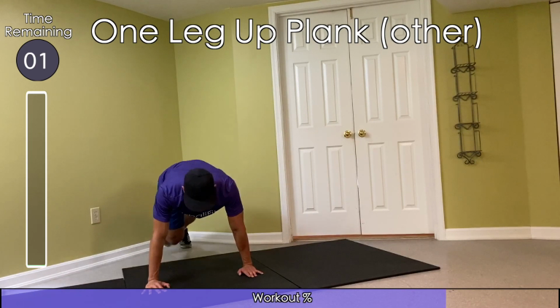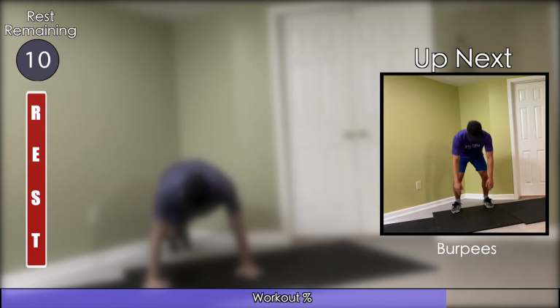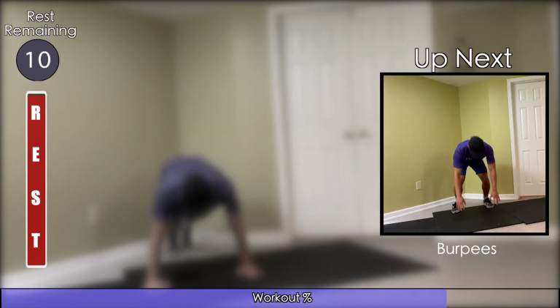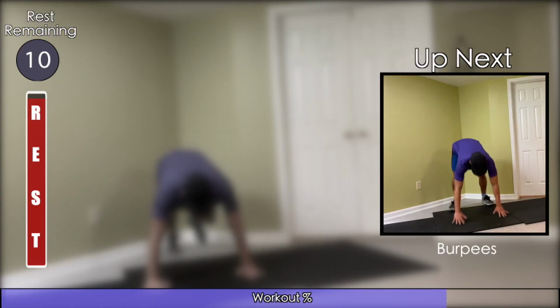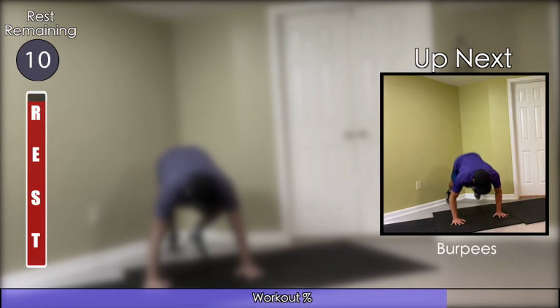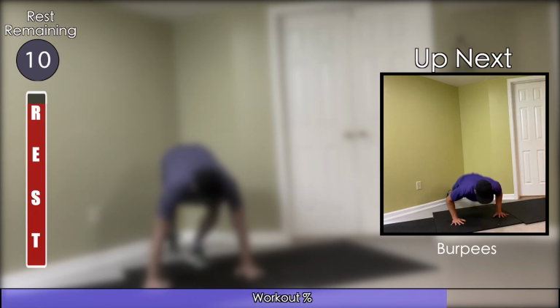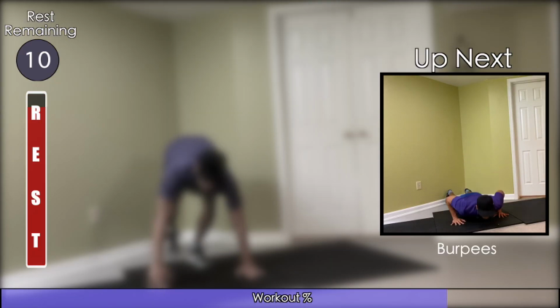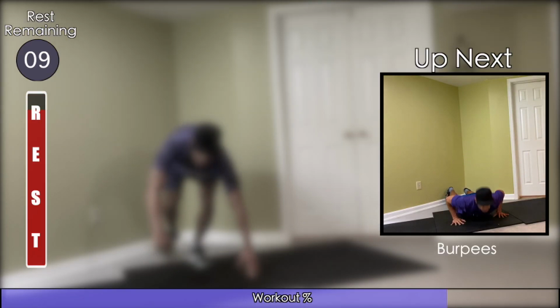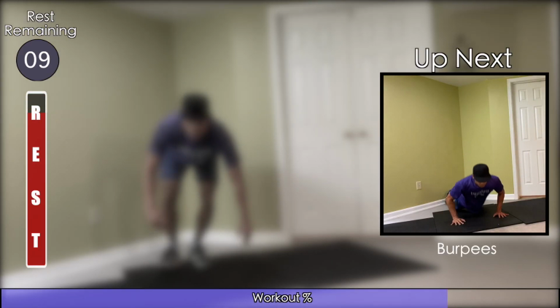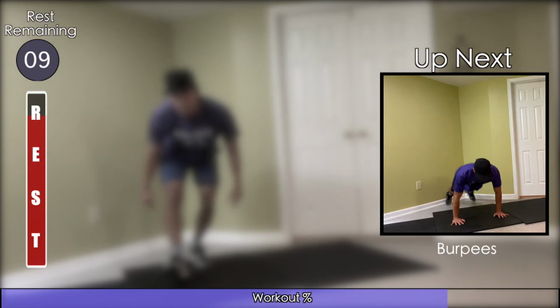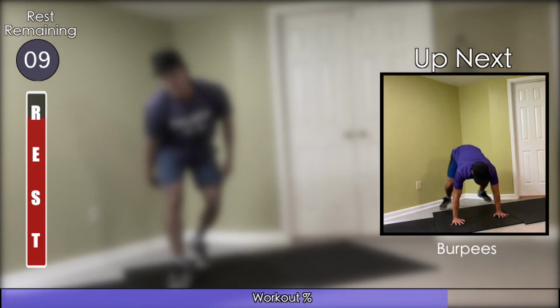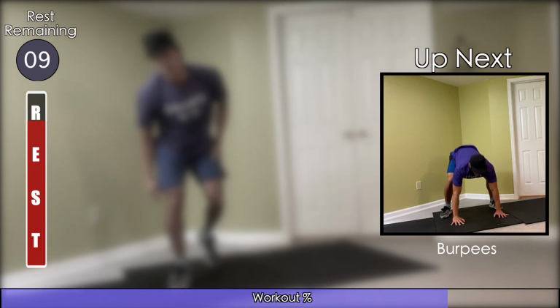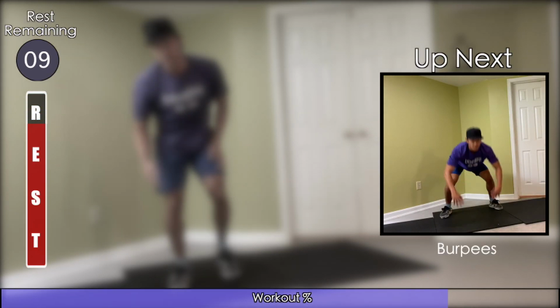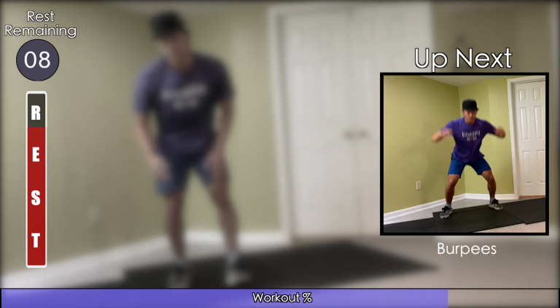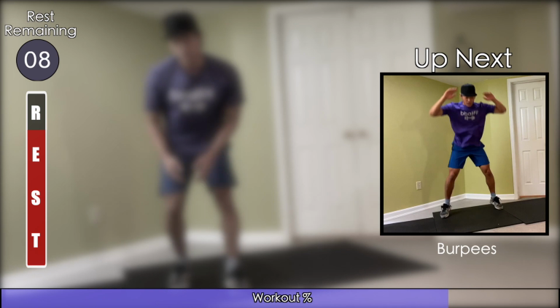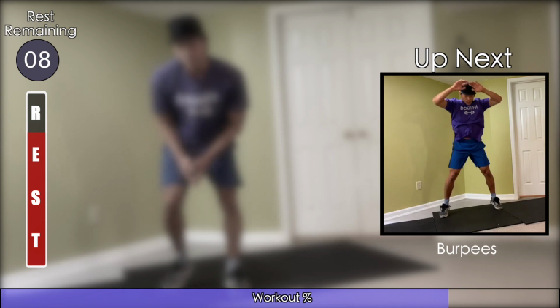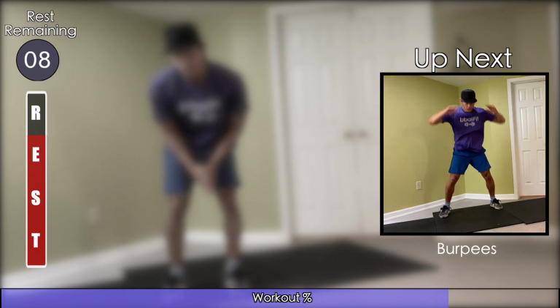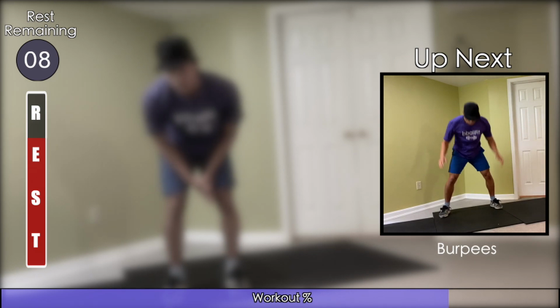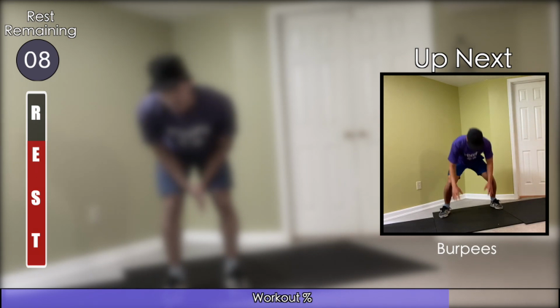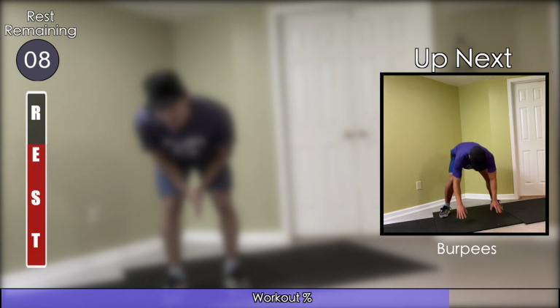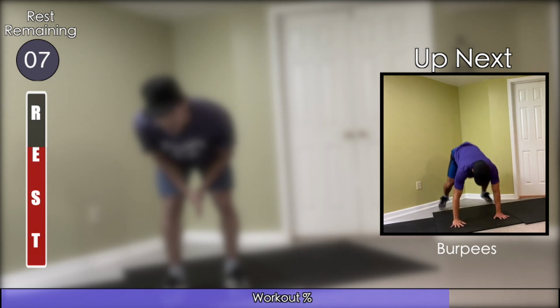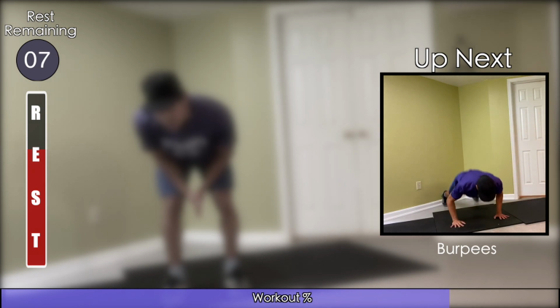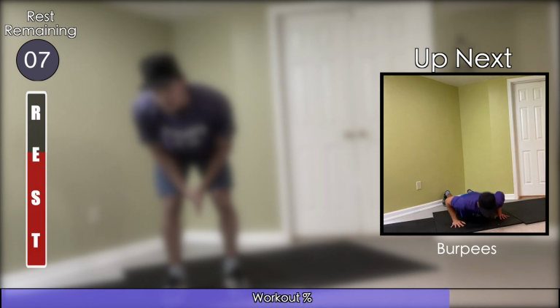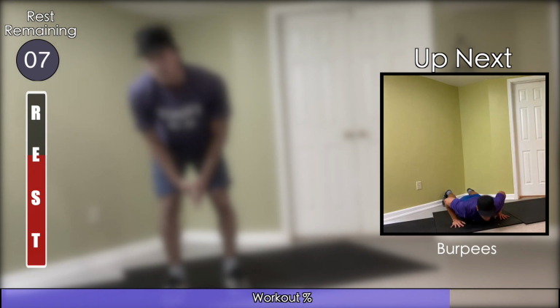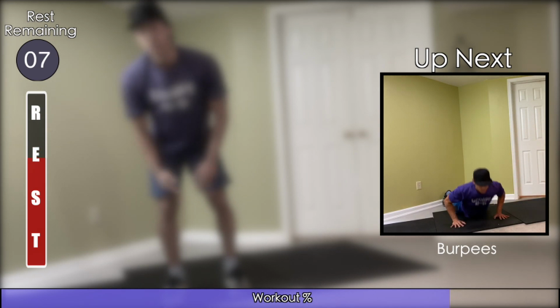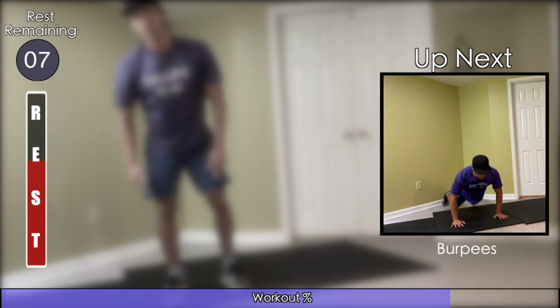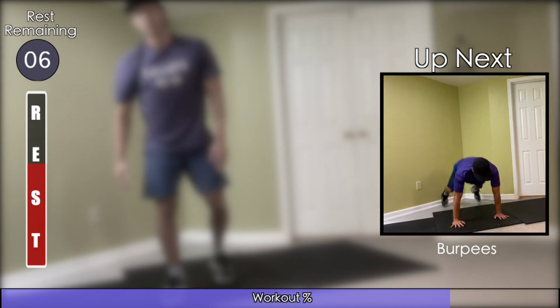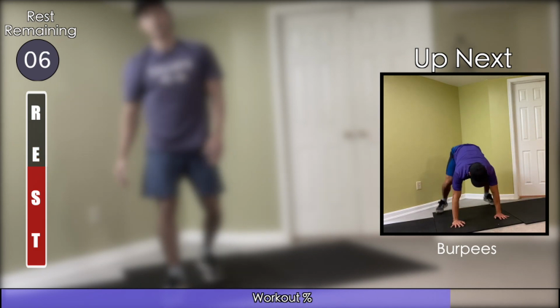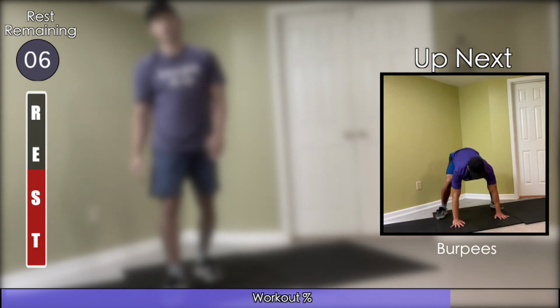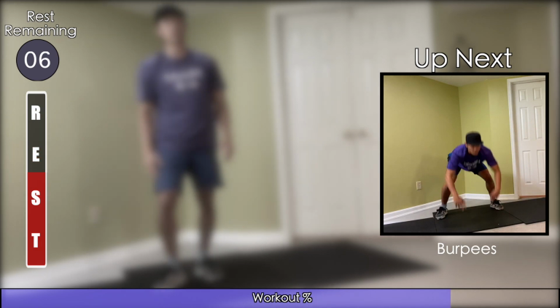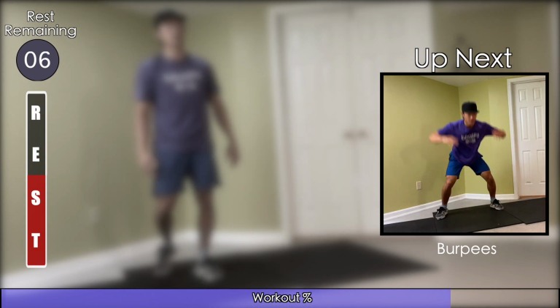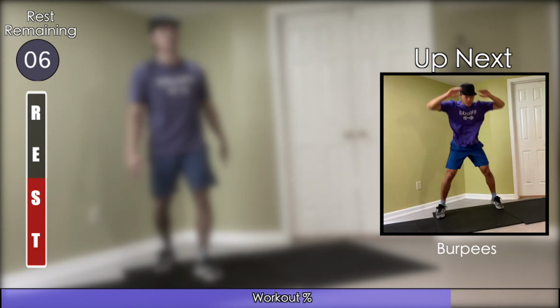Time to get that heart rate high with burpees. Try to be as explosive as possible and move as quickly as you can.